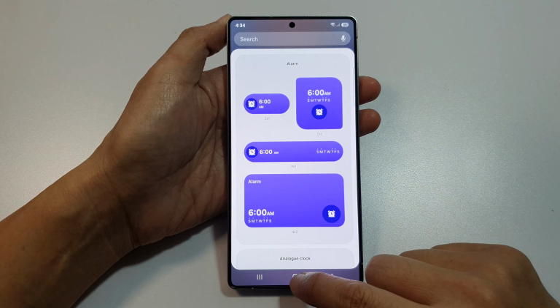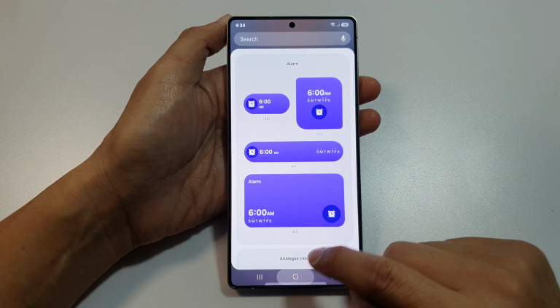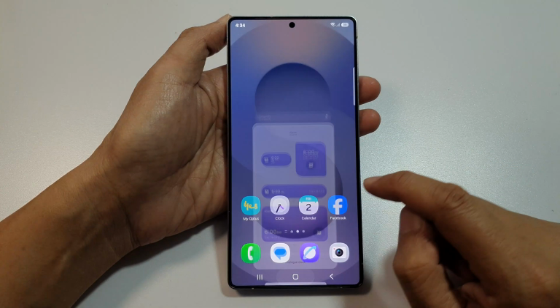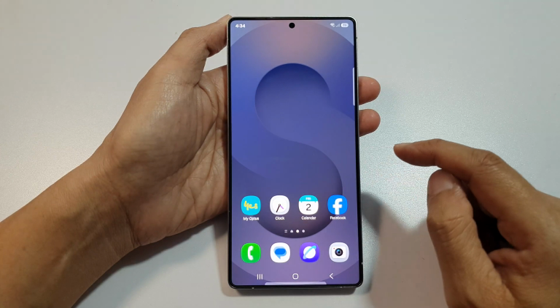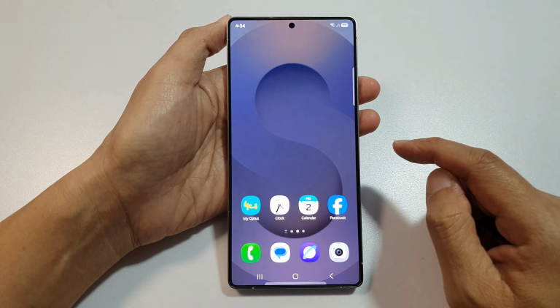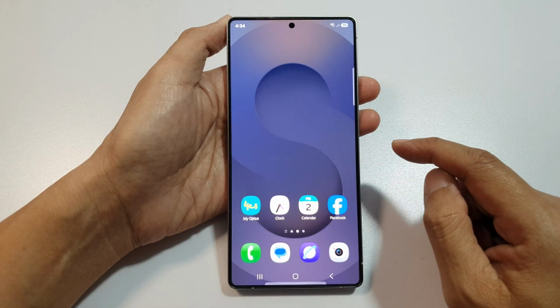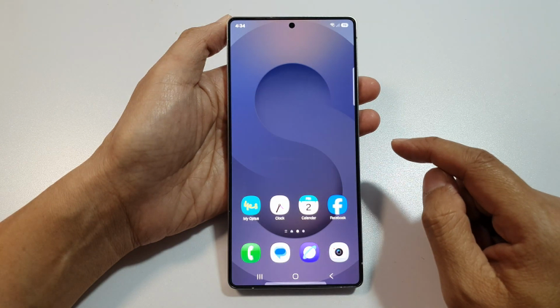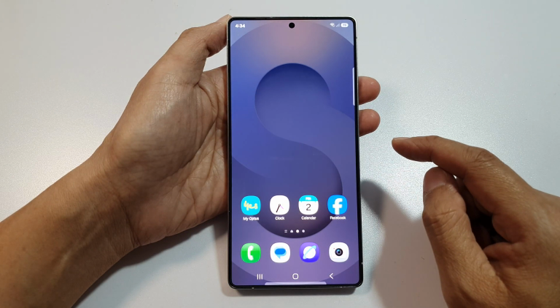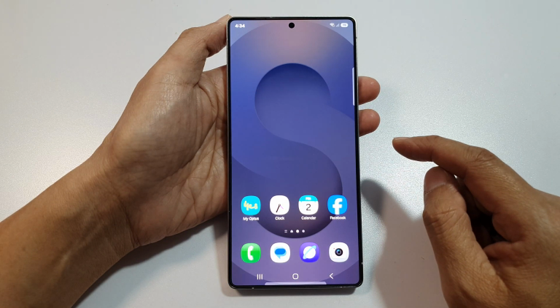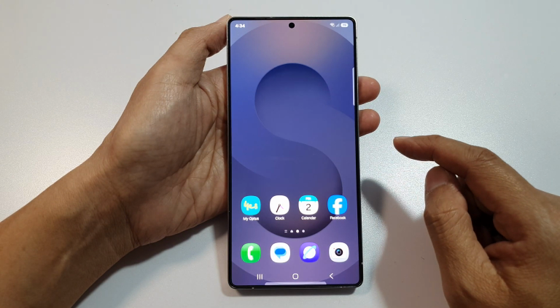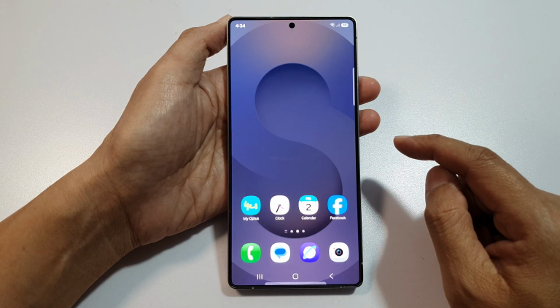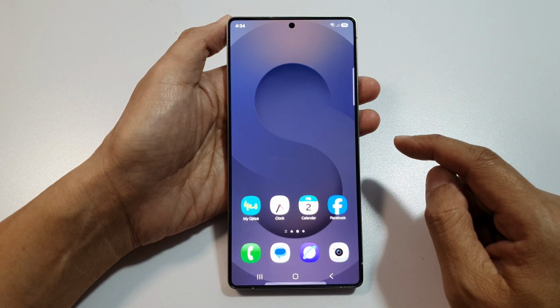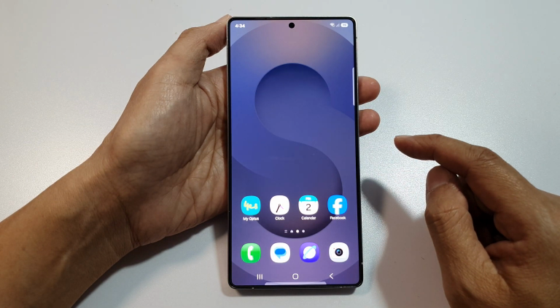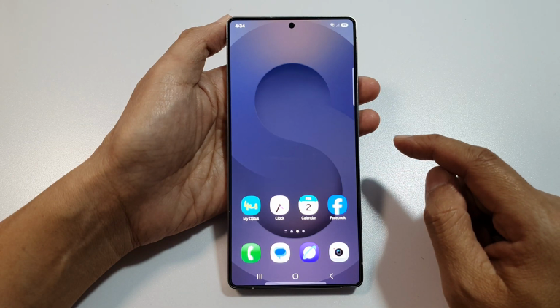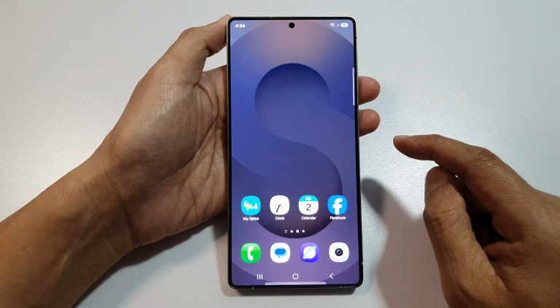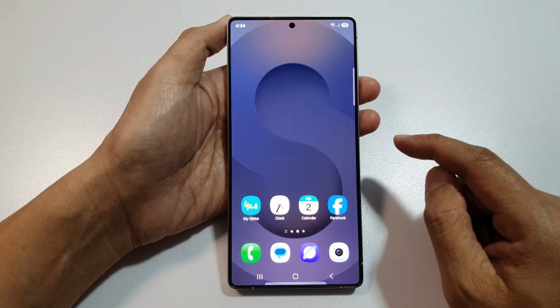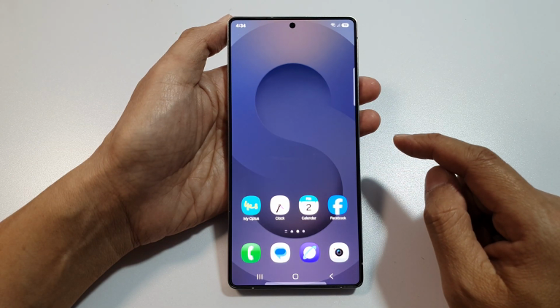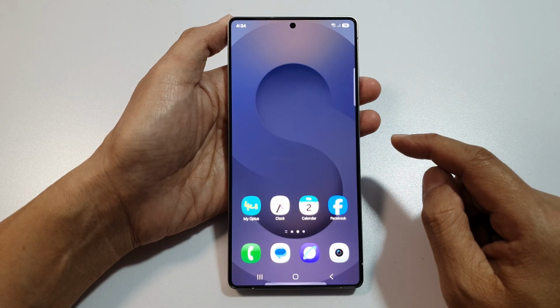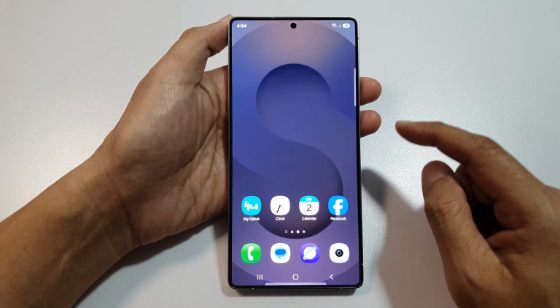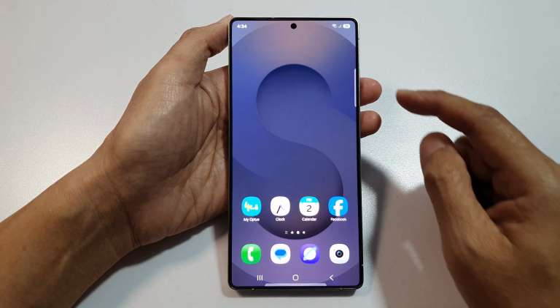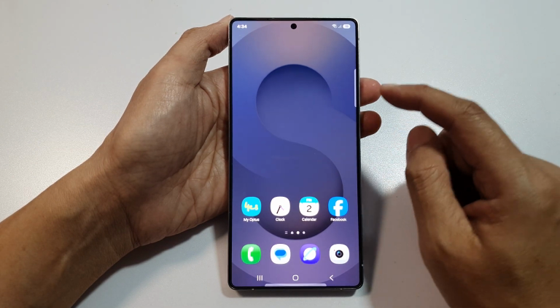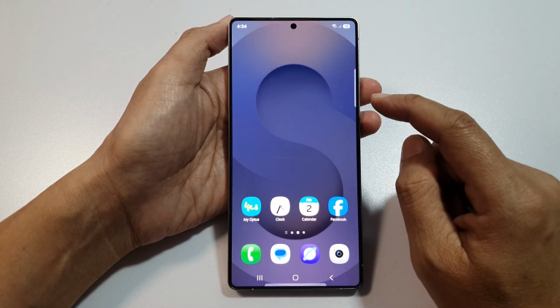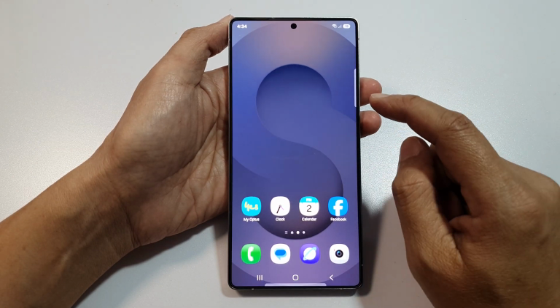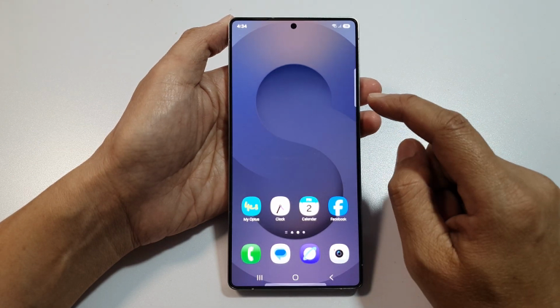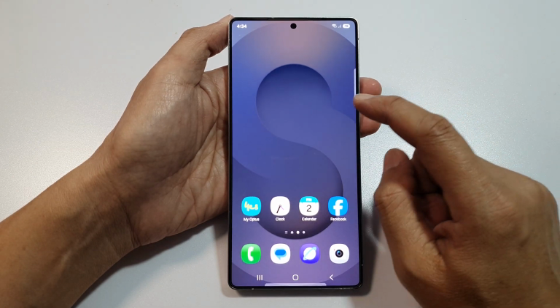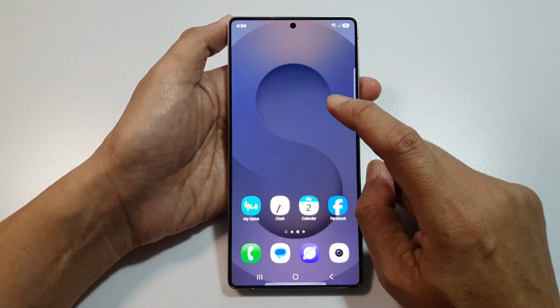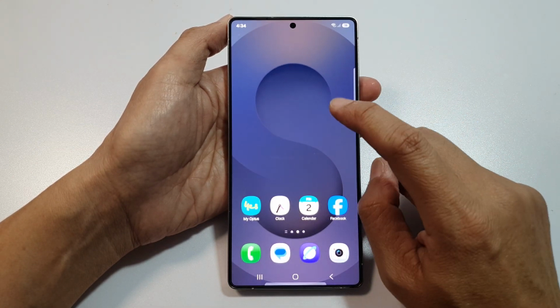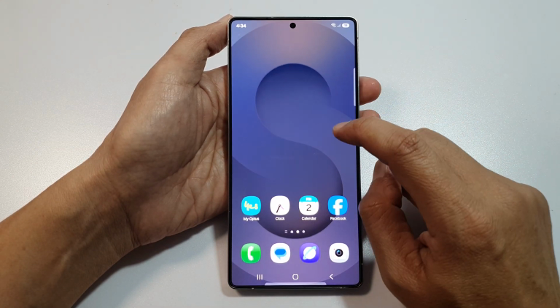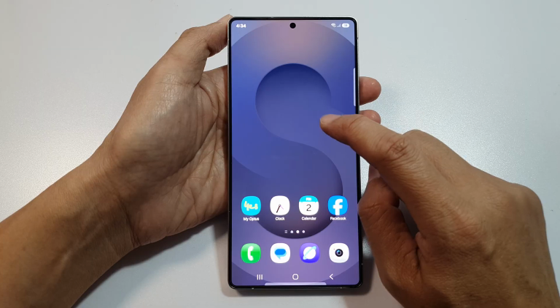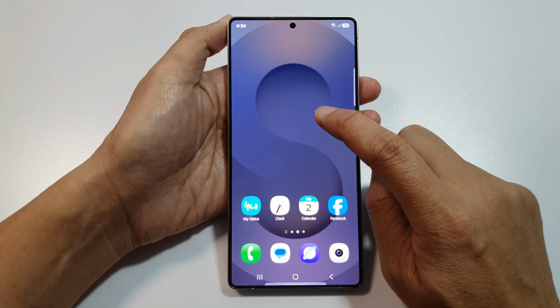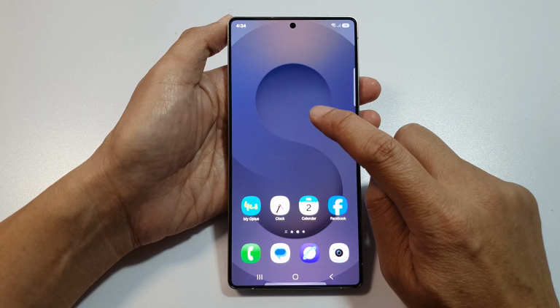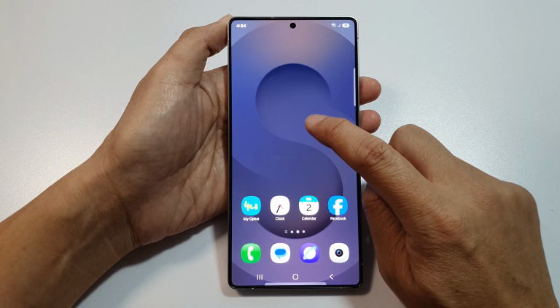First, tap on the Home button to return back to the home screen. Then, on the home screen, touch and hold.